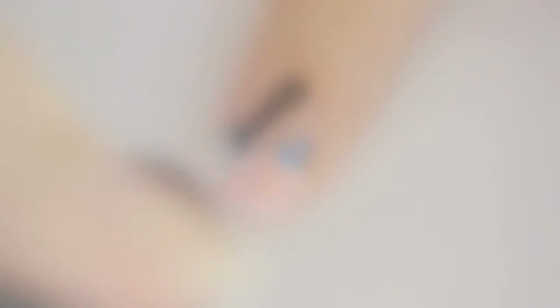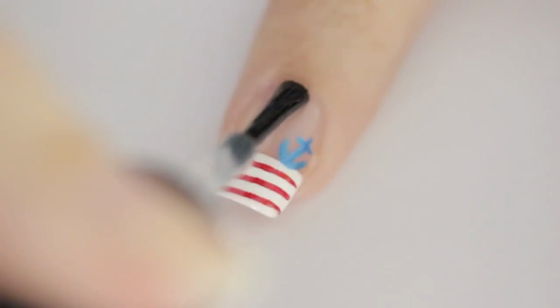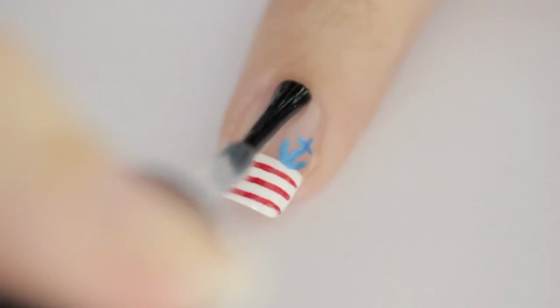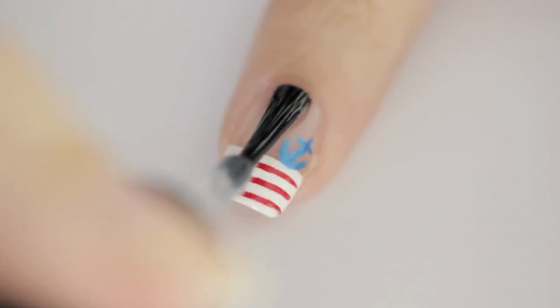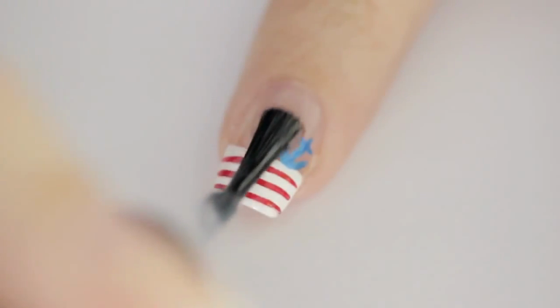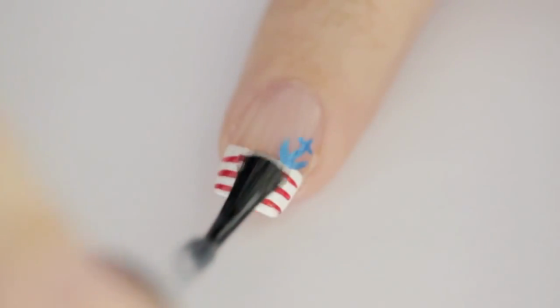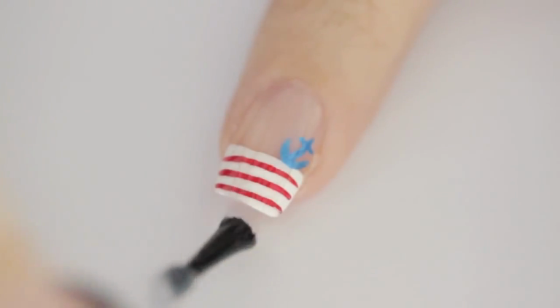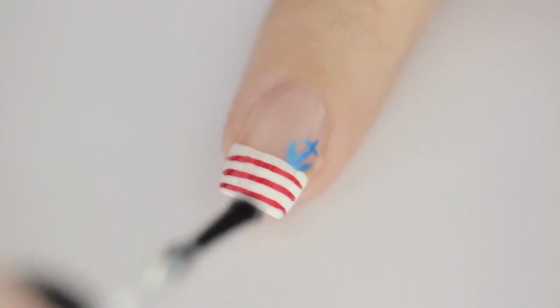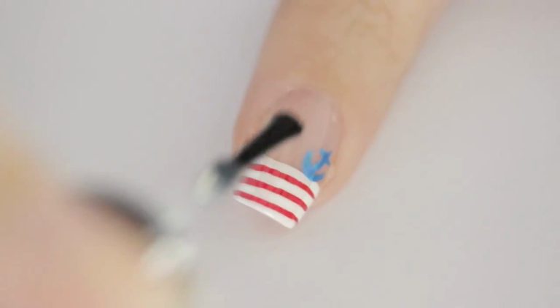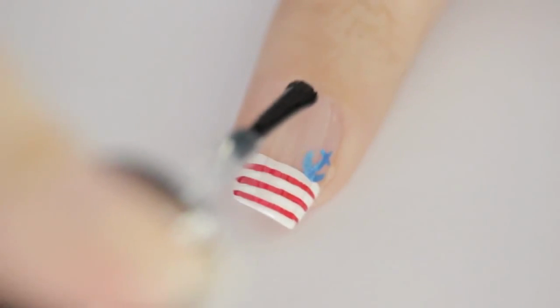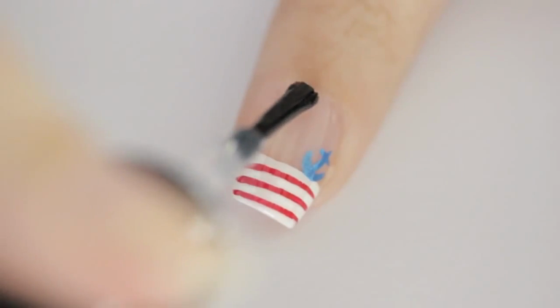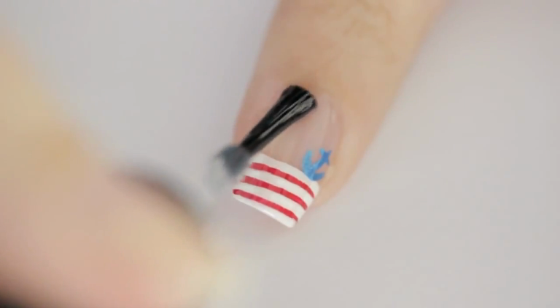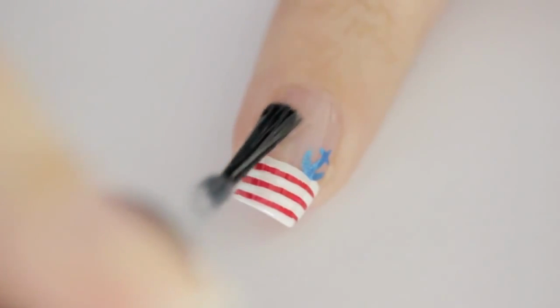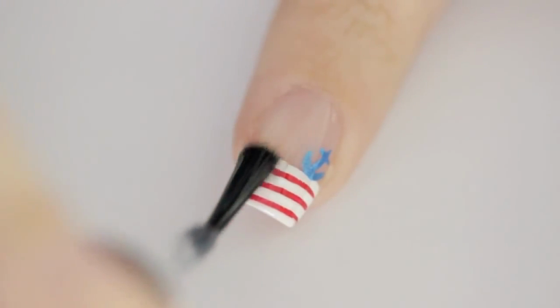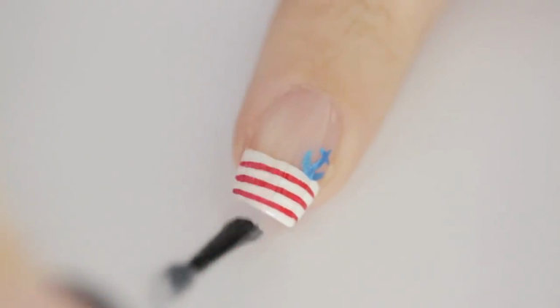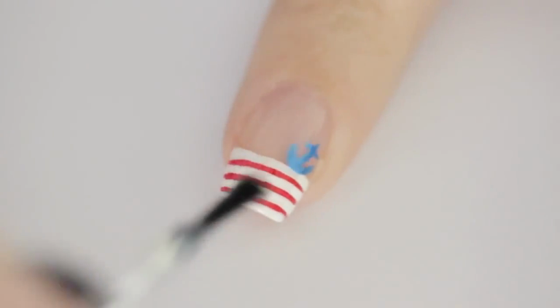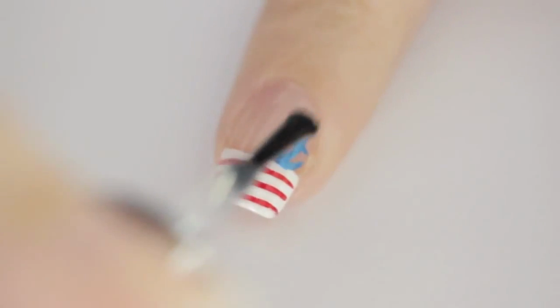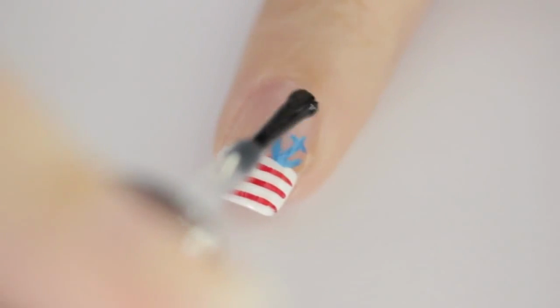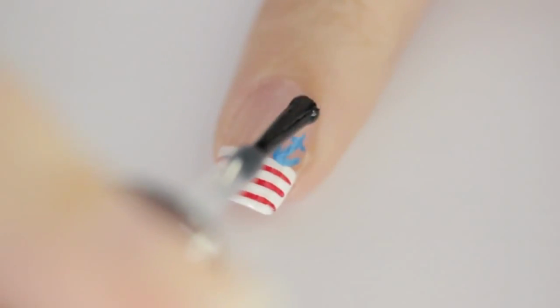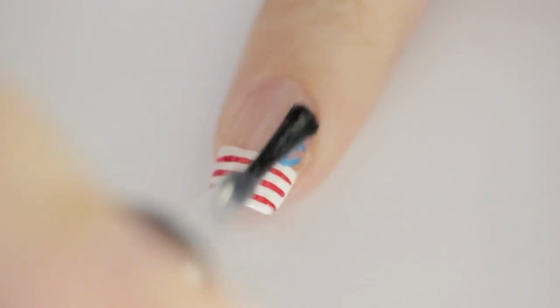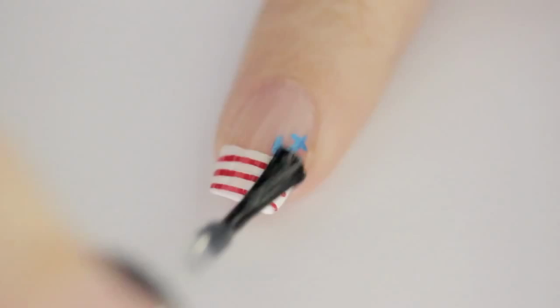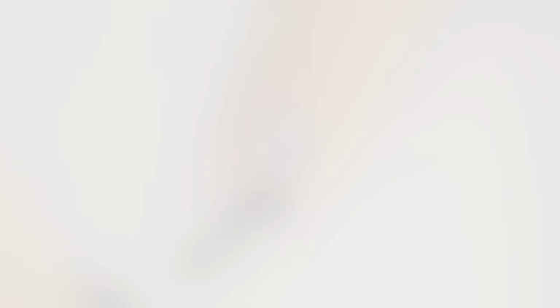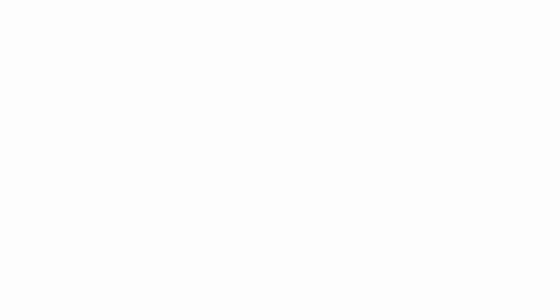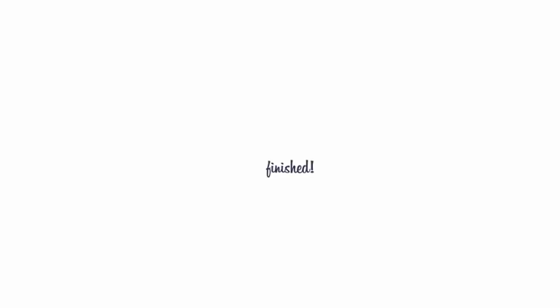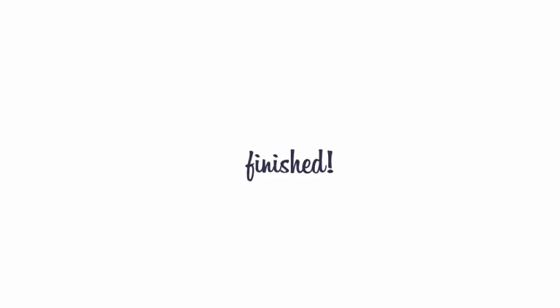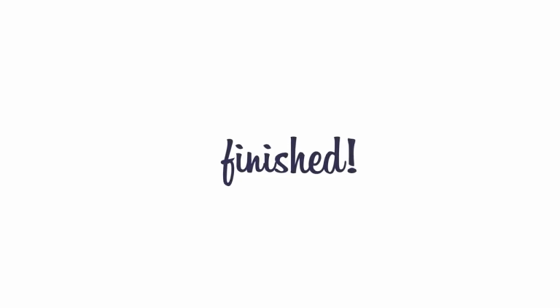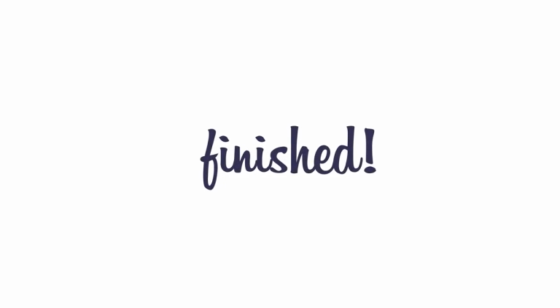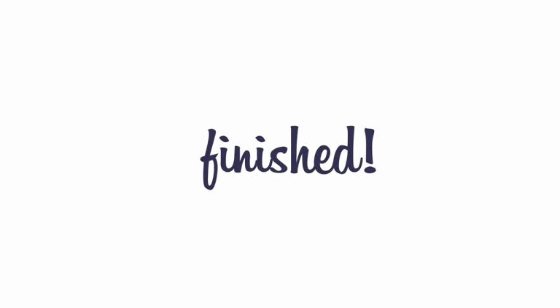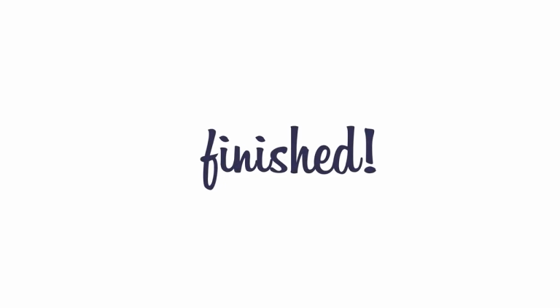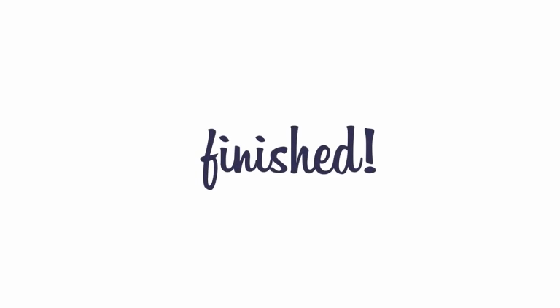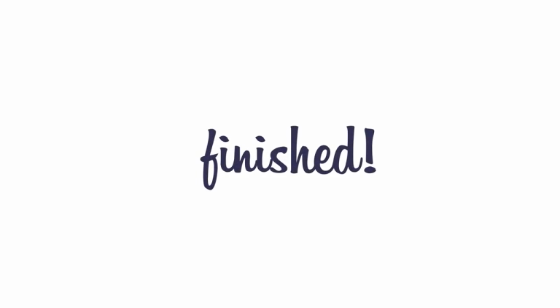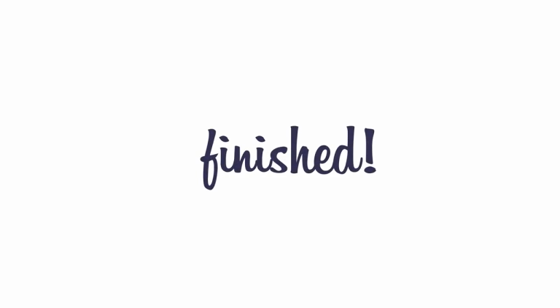Finish off with a fast drying top coat to seal in your design and add a beautiful shine. And that's it!